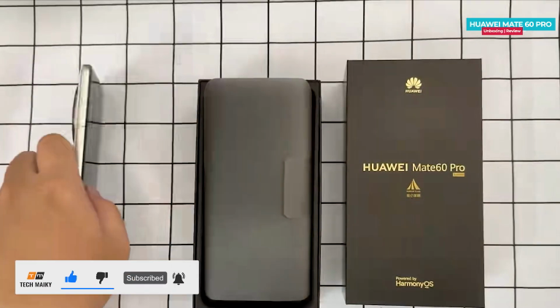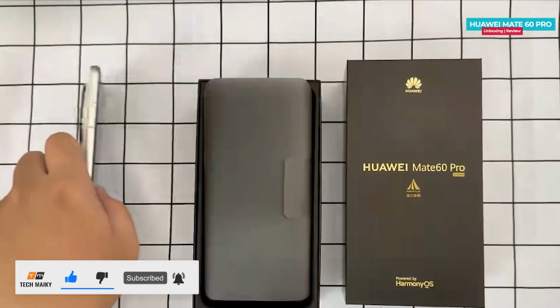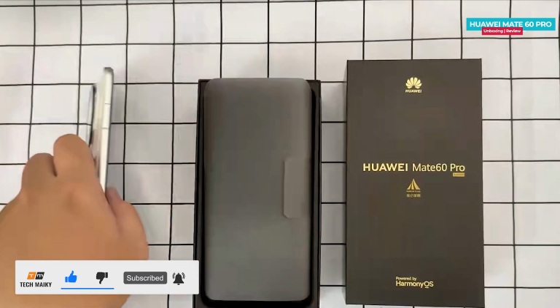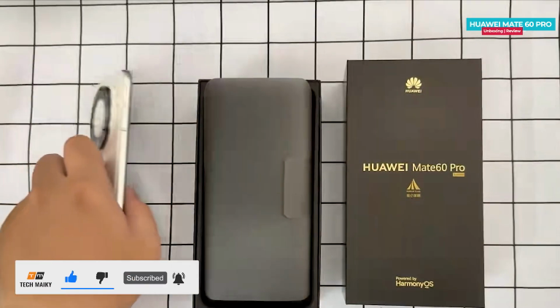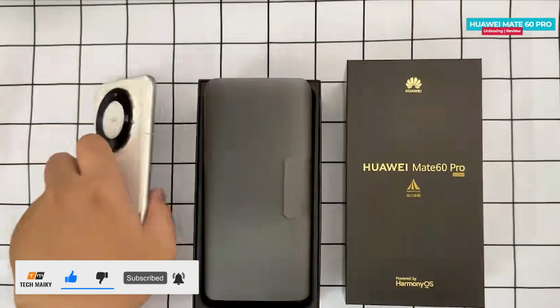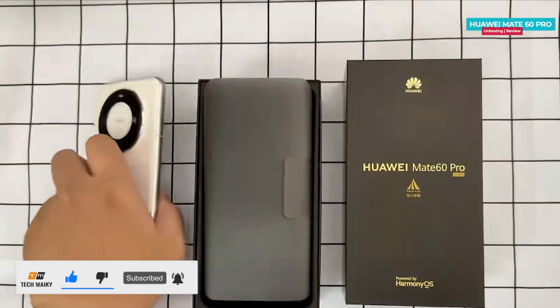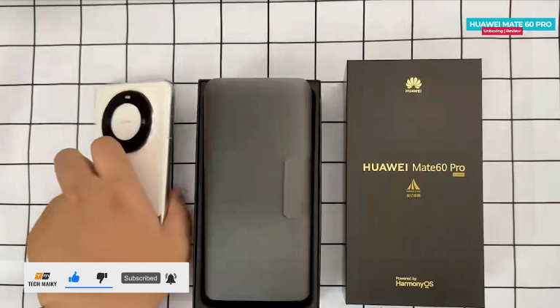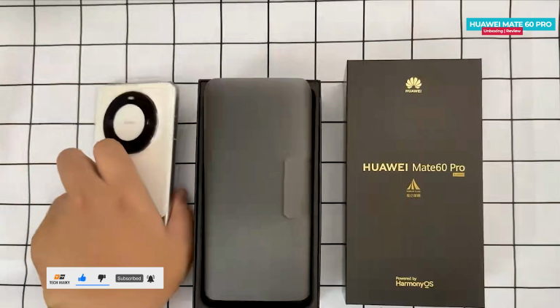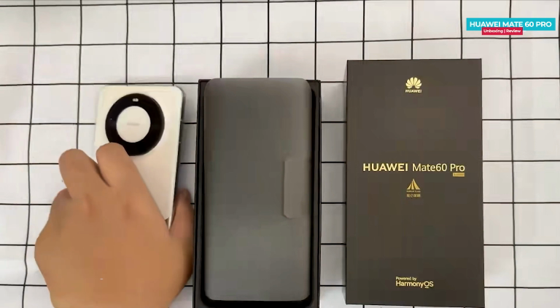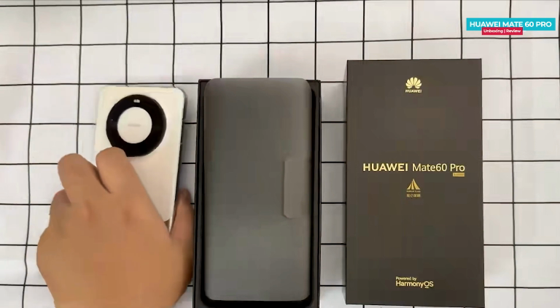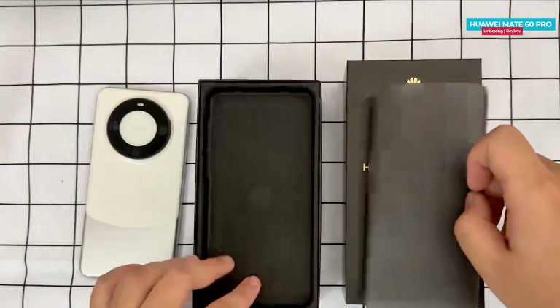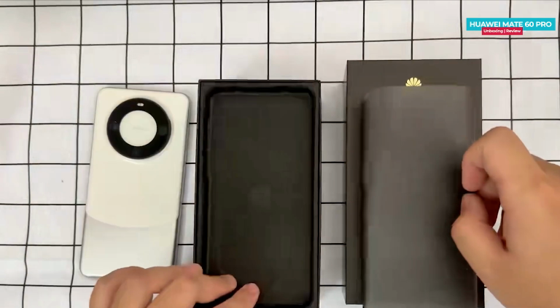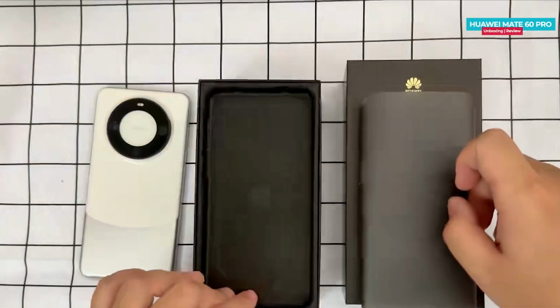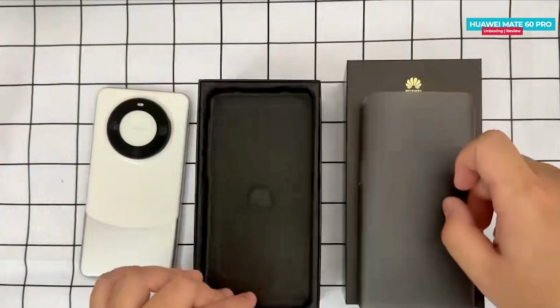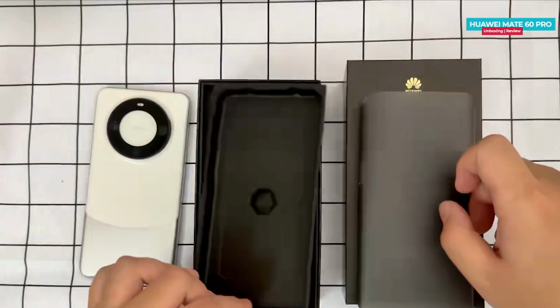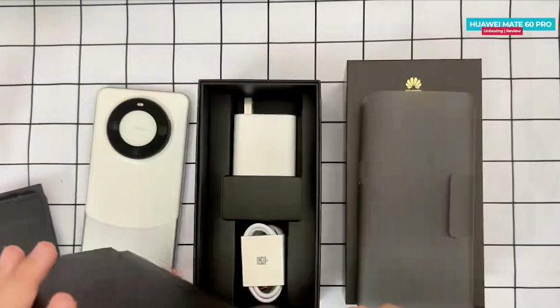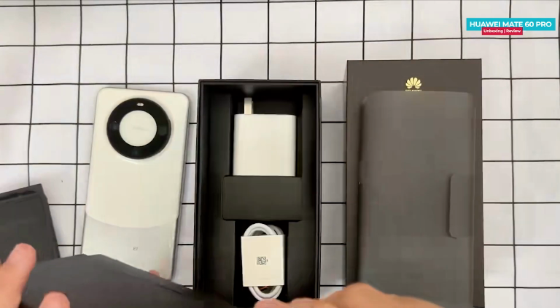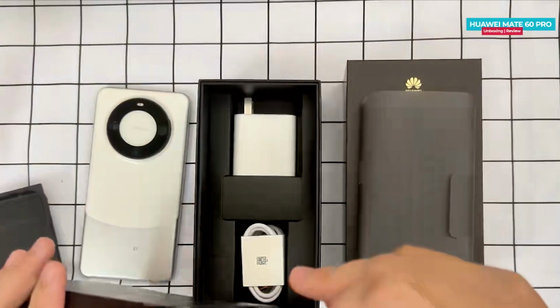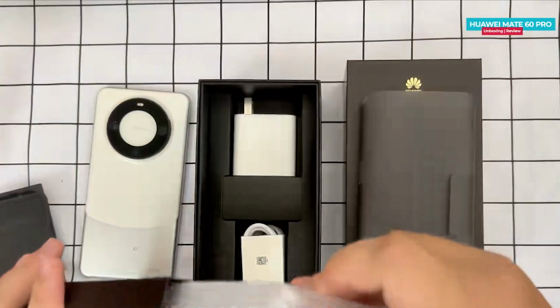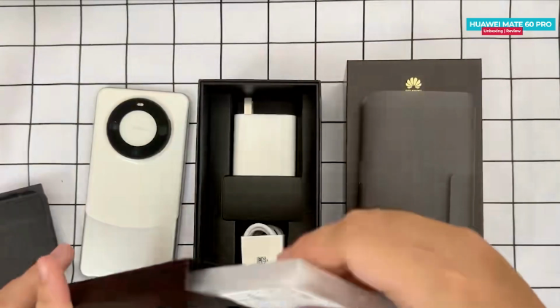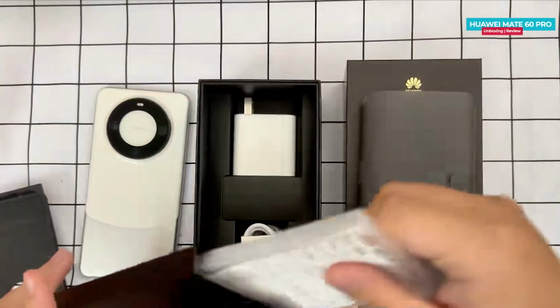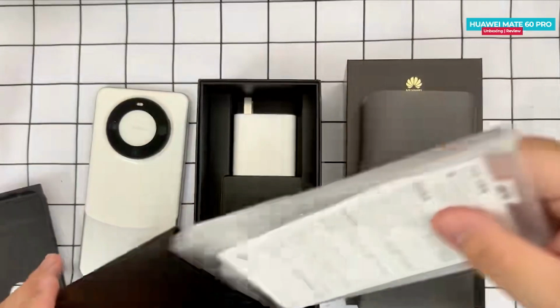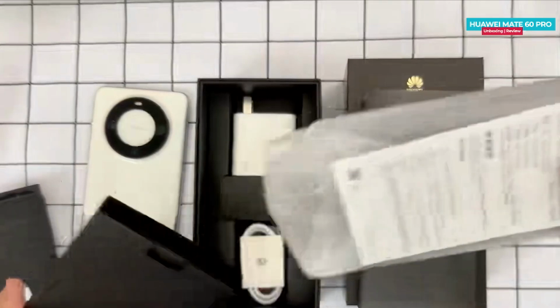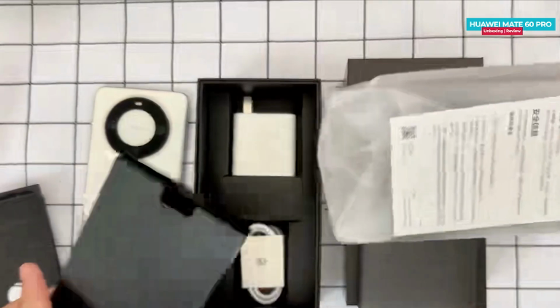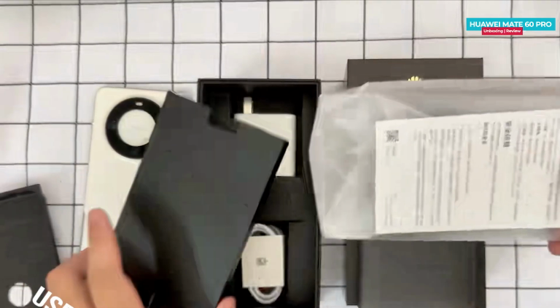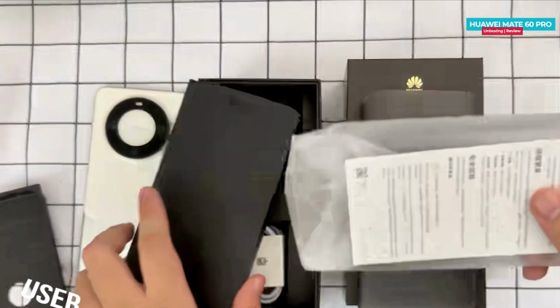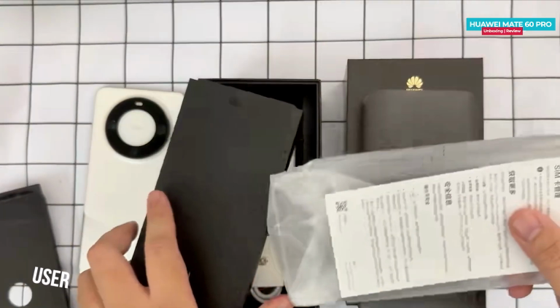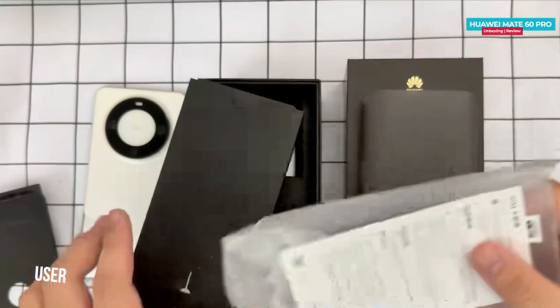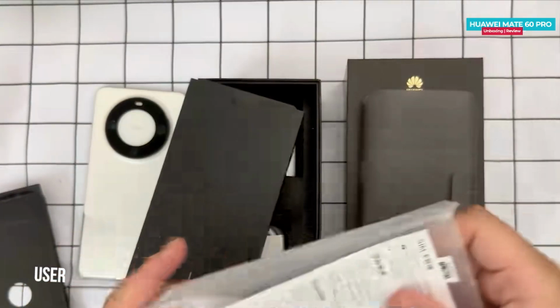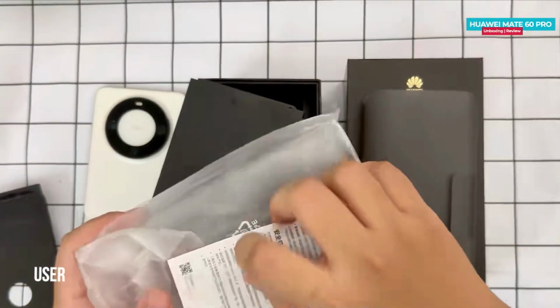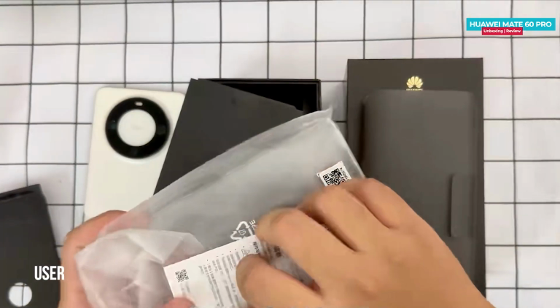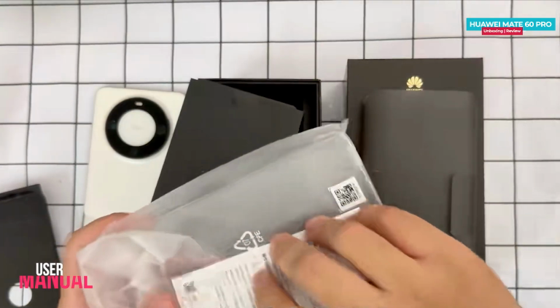Please let me know in the comment section which screen you prefer — a curved screen or a flat screen. Now, looking at the rest of the box contents.